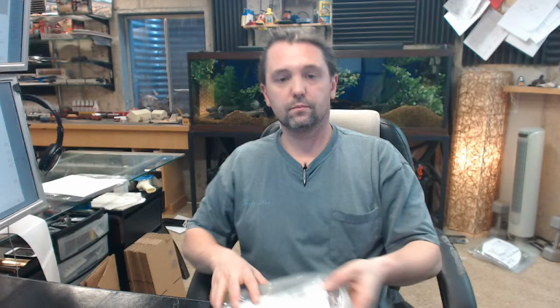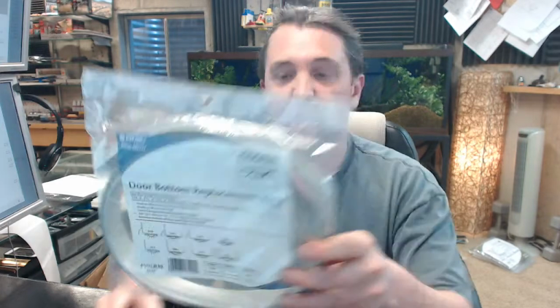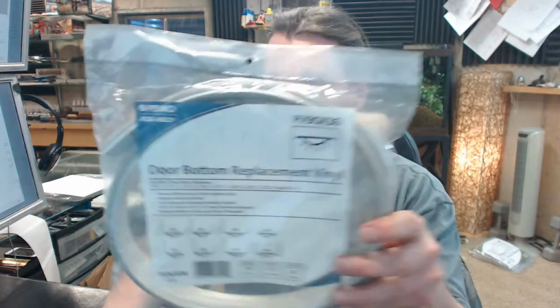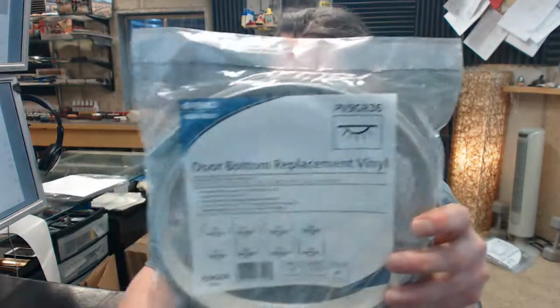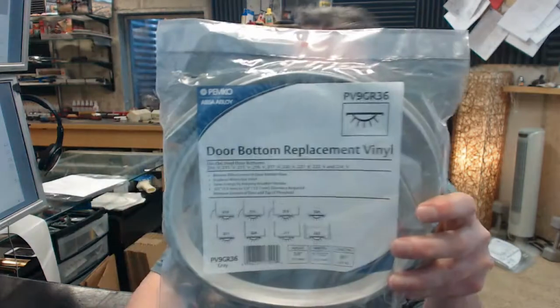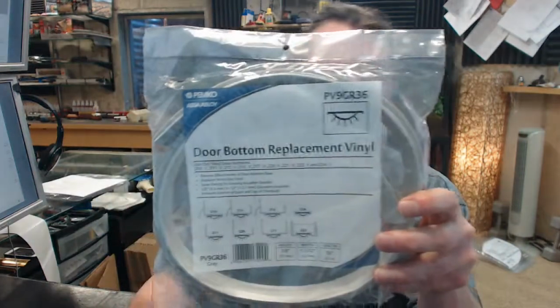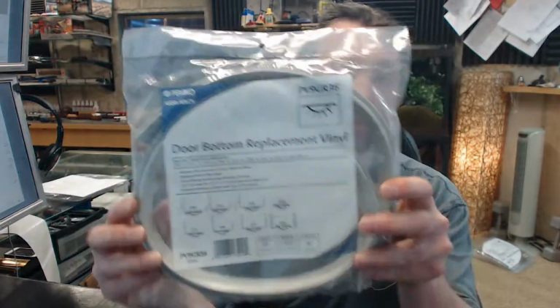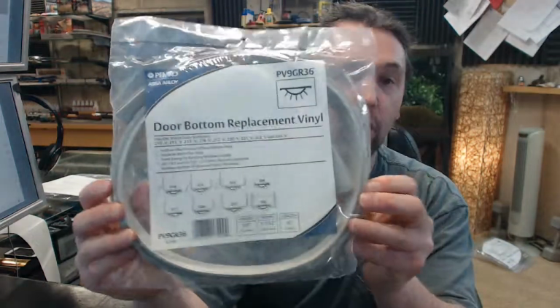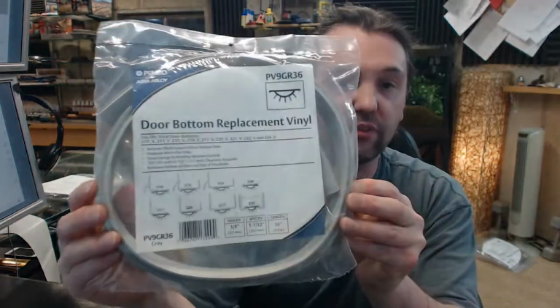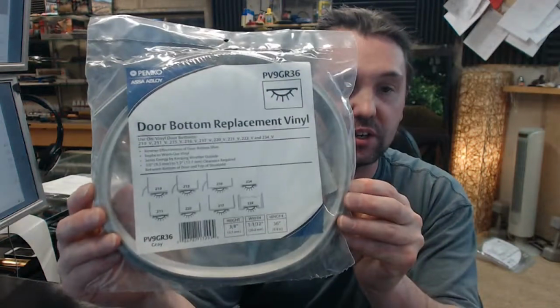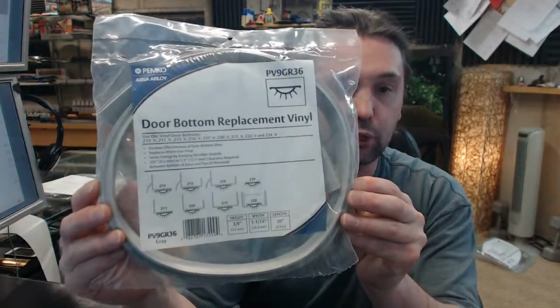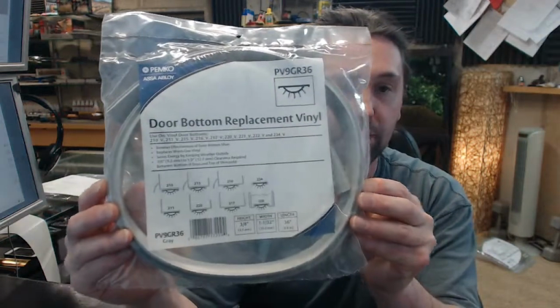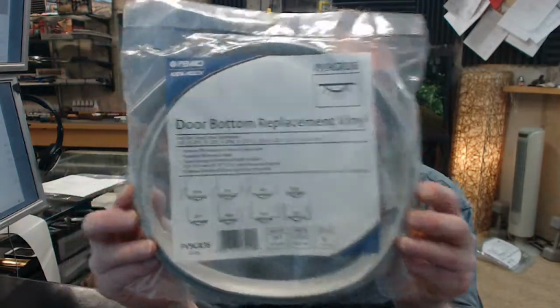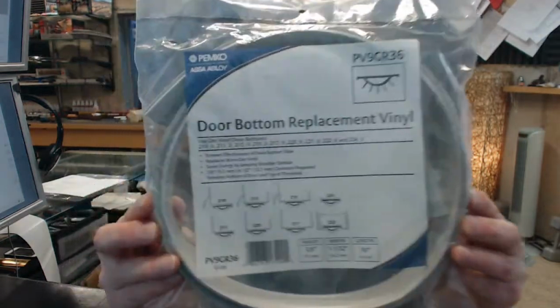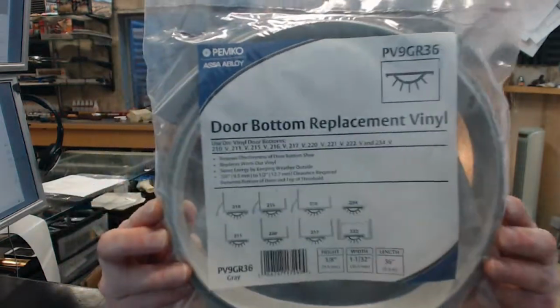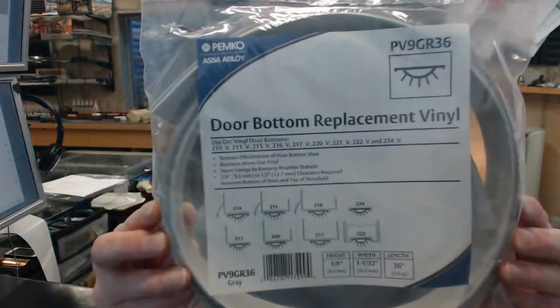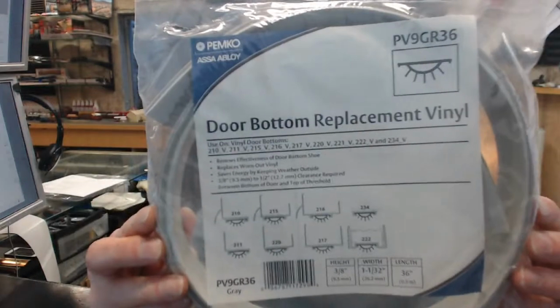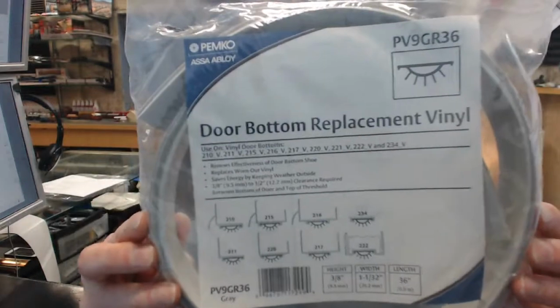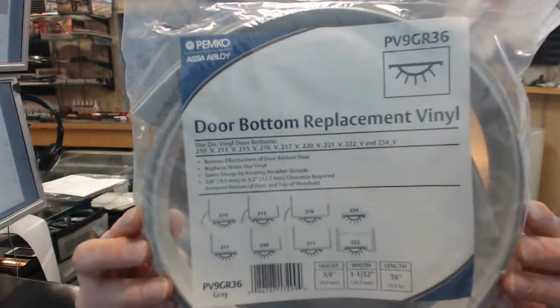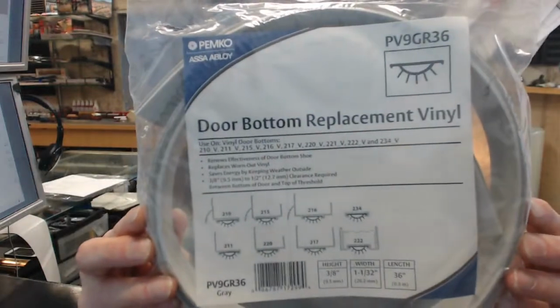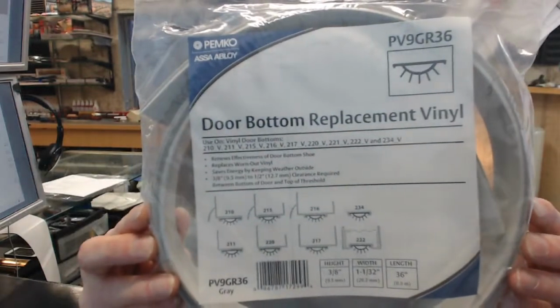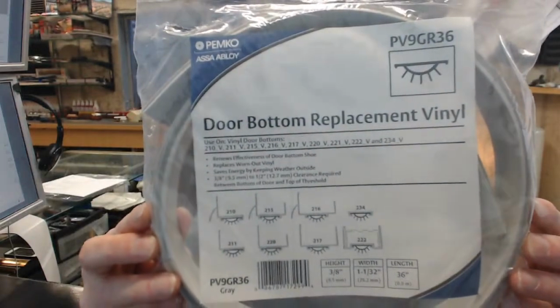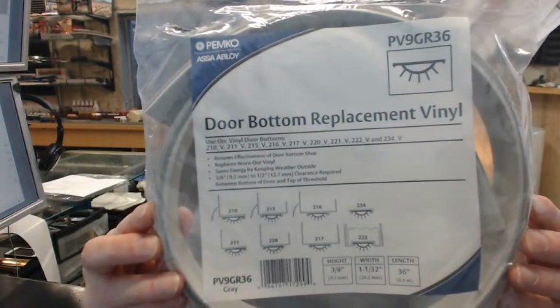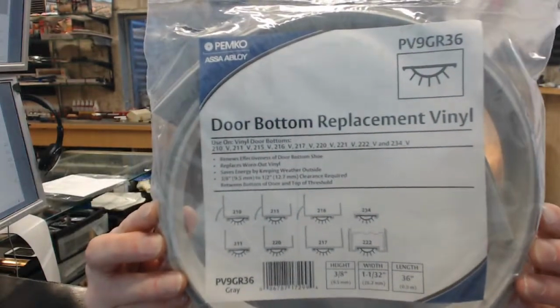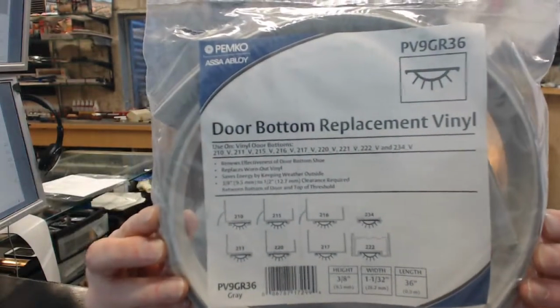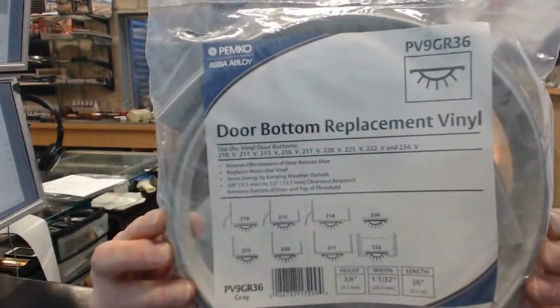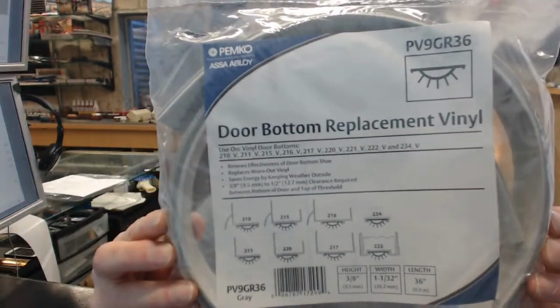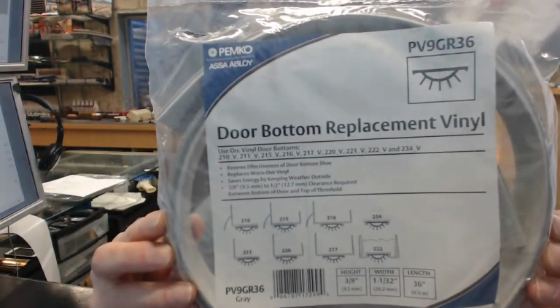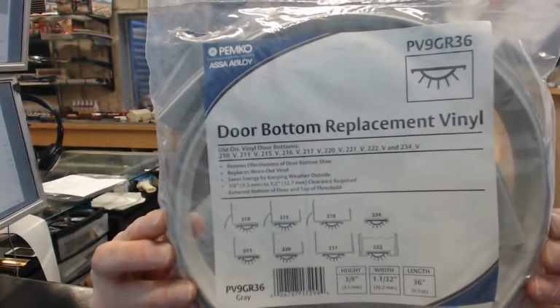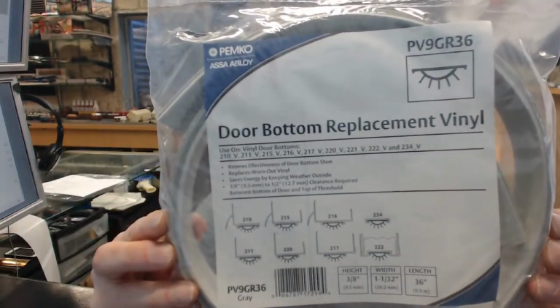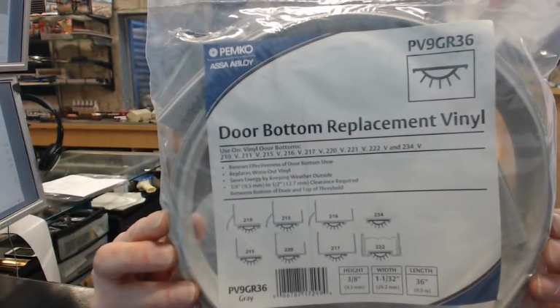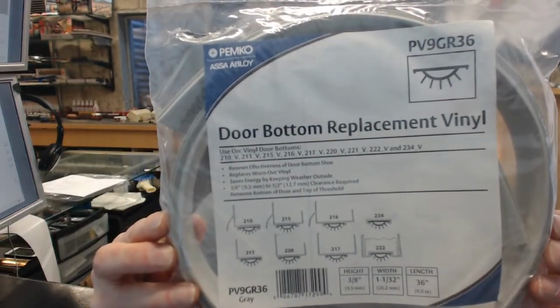Hello, my name is Rich Howard, owner of Architectural Builder Supply, and this video is to bring you a closer look at the Pemko PV9GR.